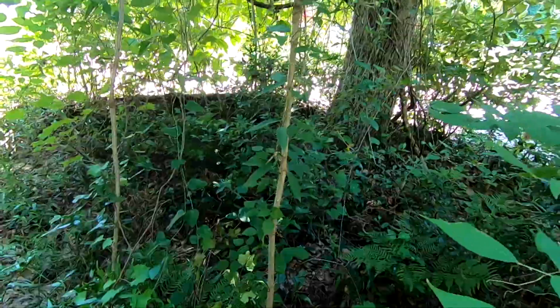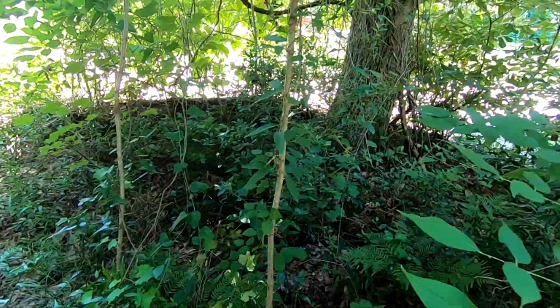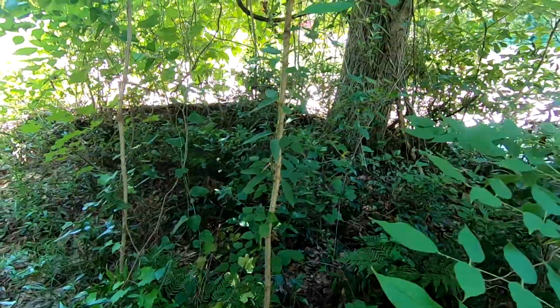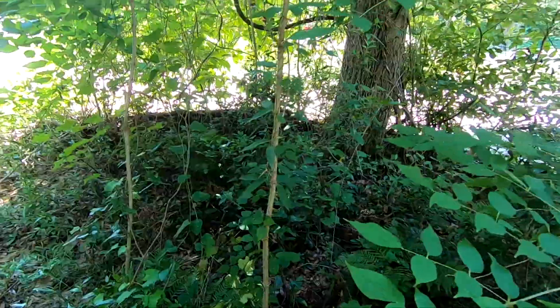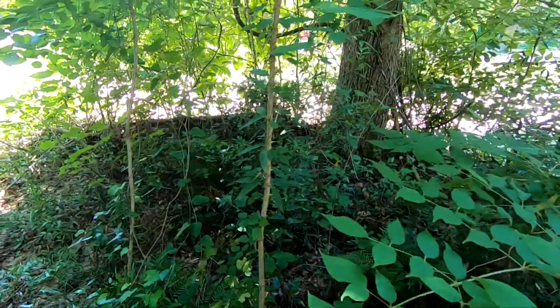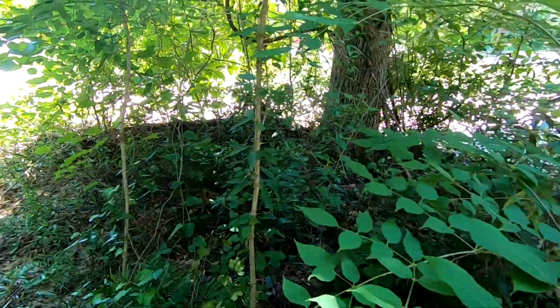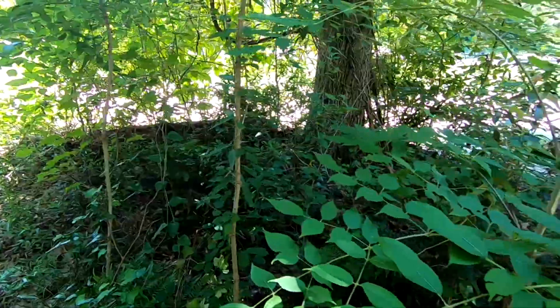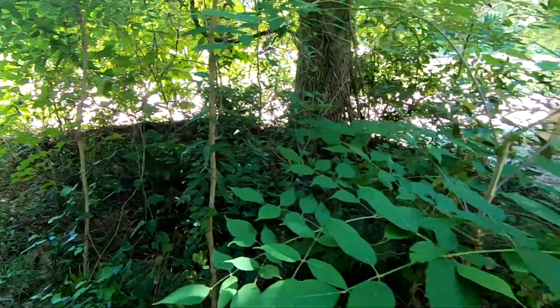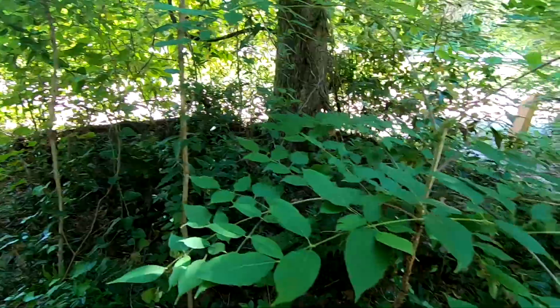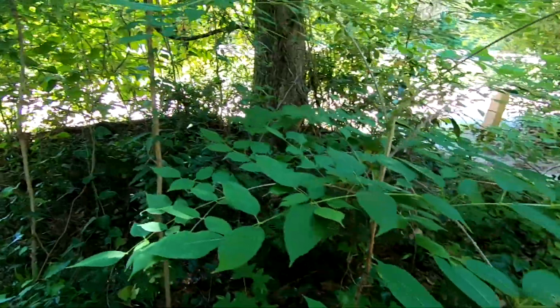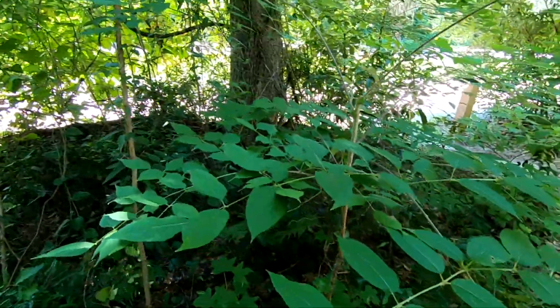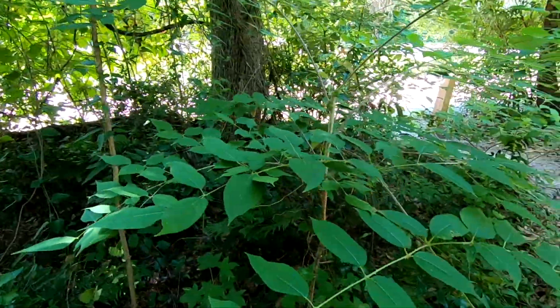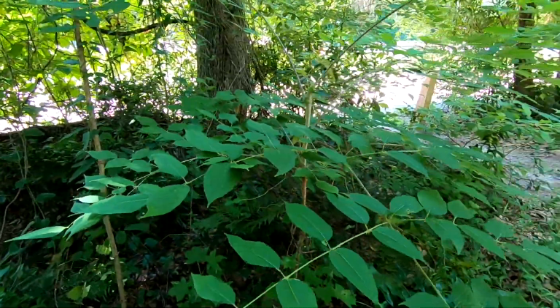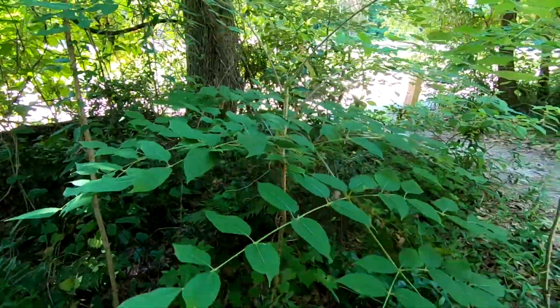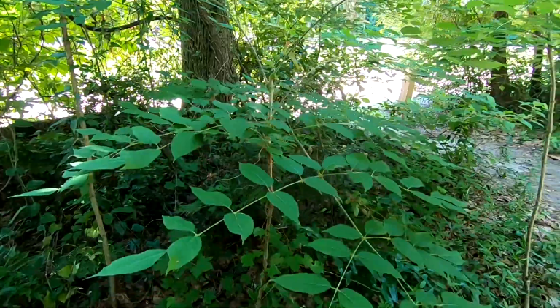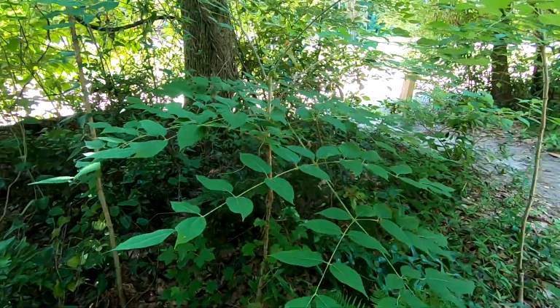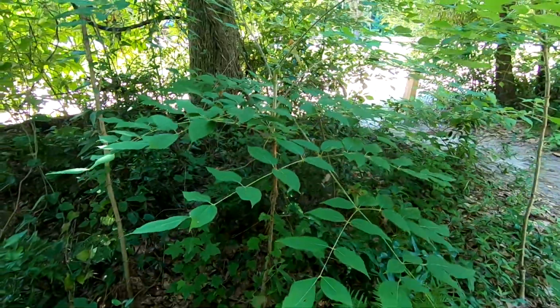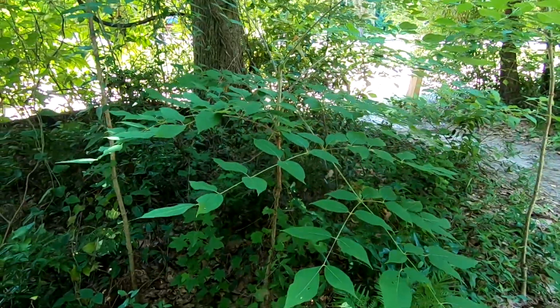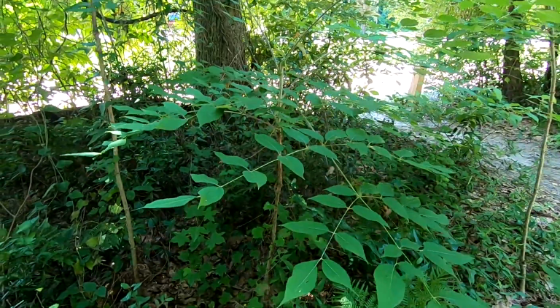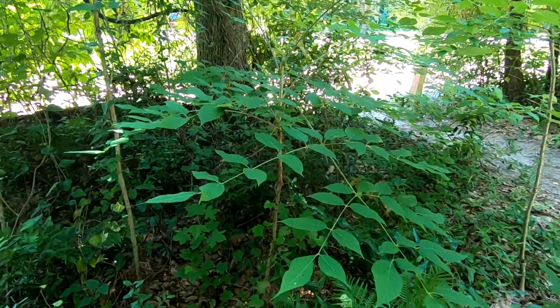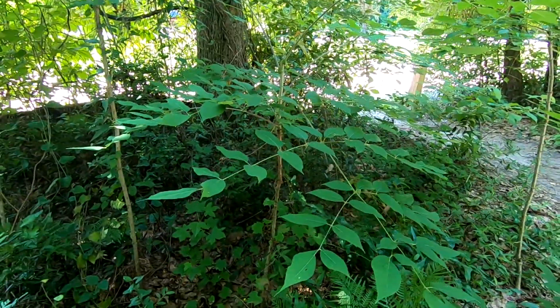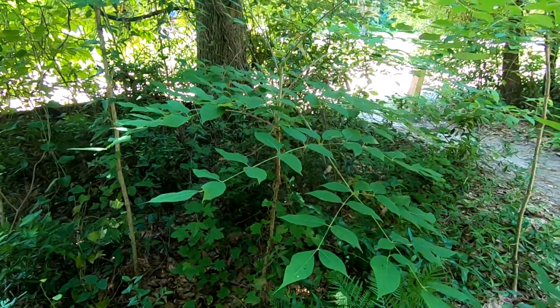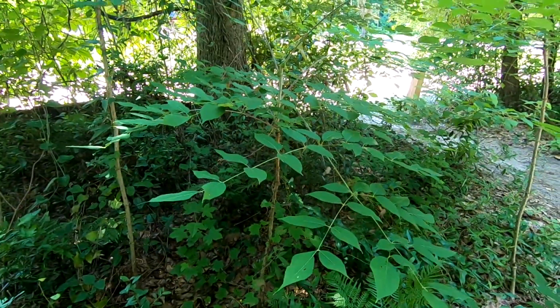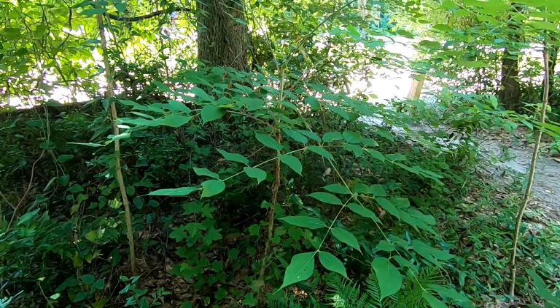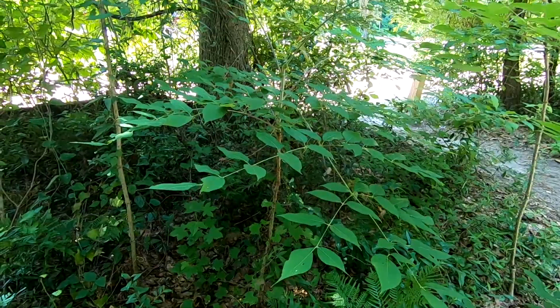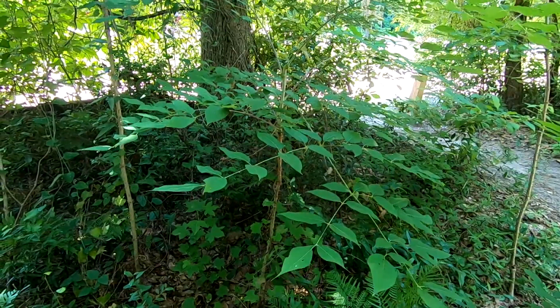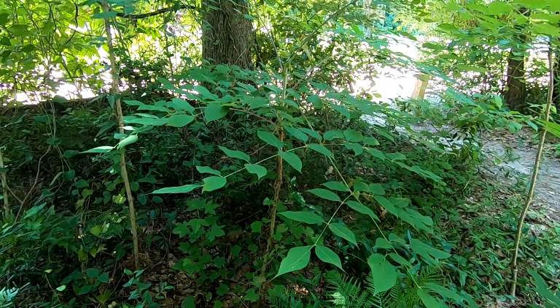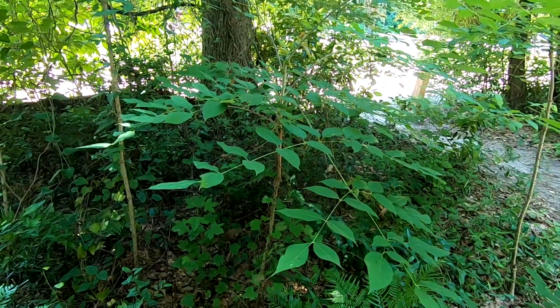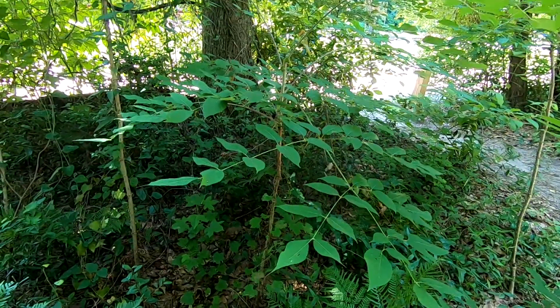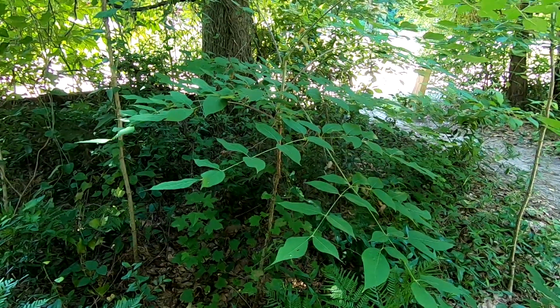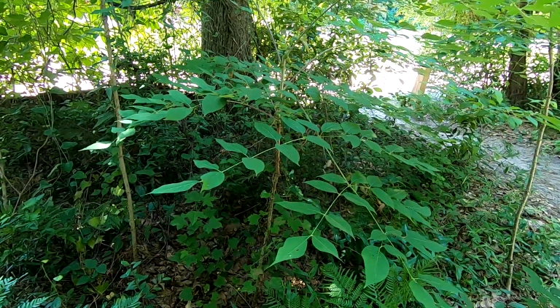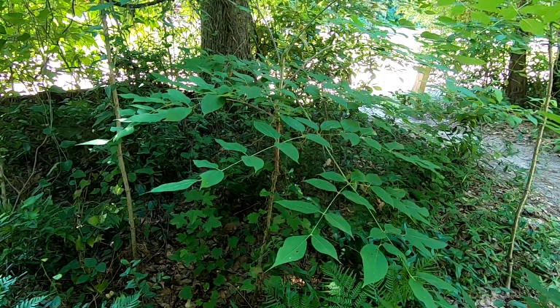Just a really cool native species that I wanted to point out. Thank you all for watching, and stay tuned for more videos.